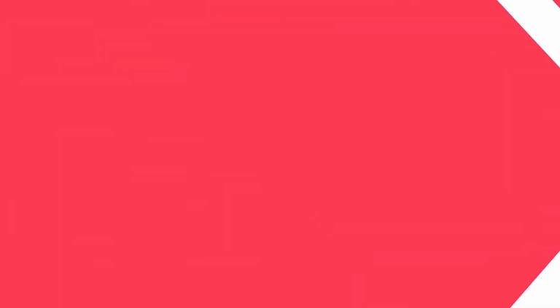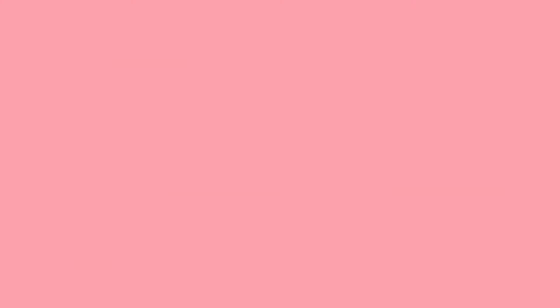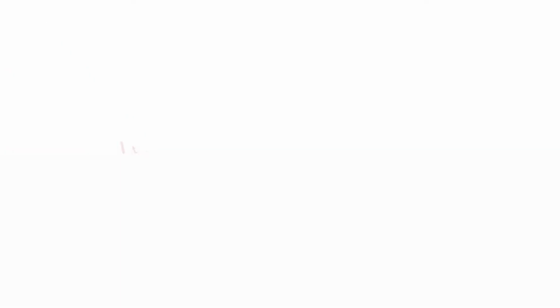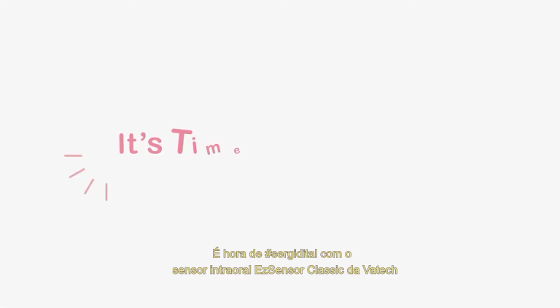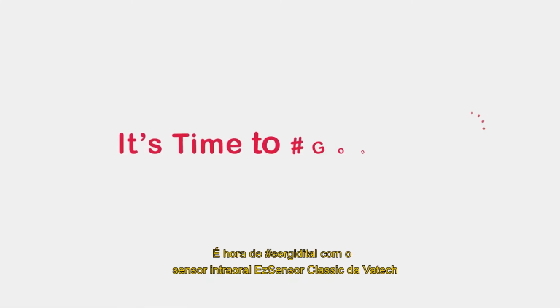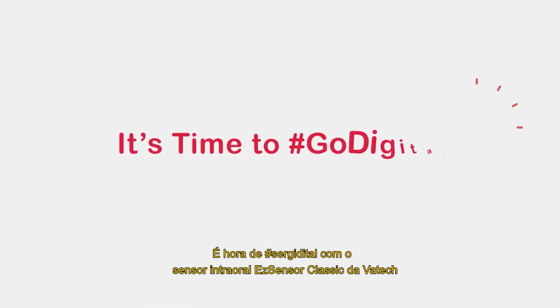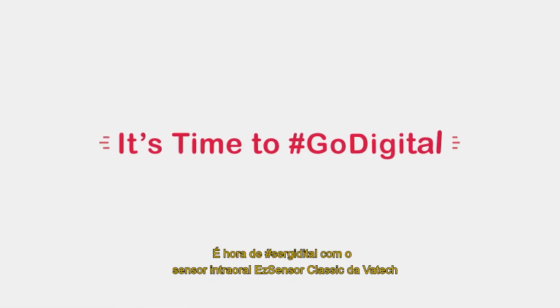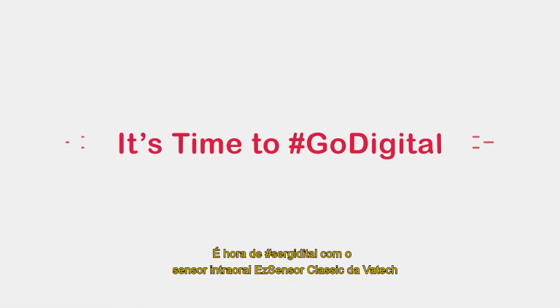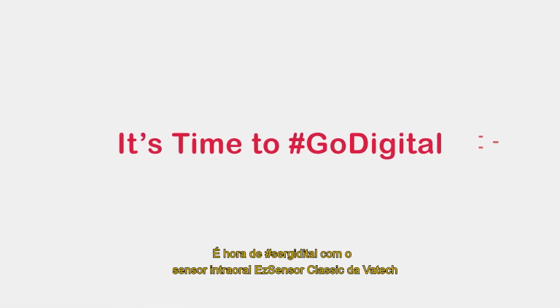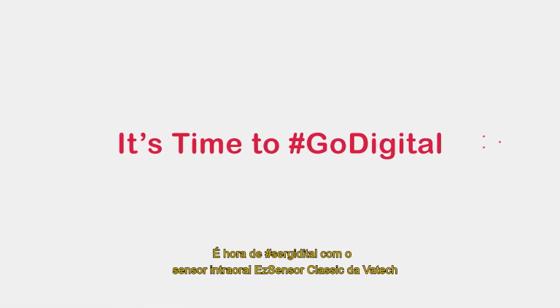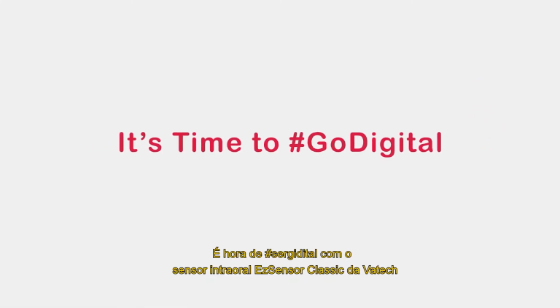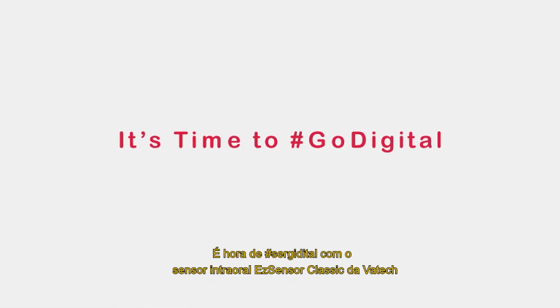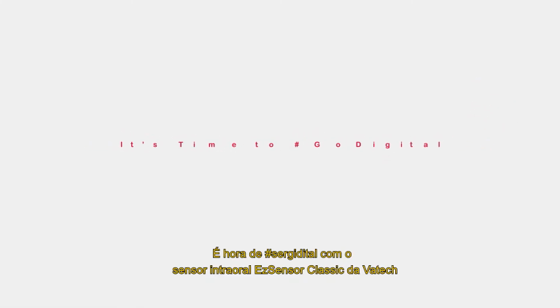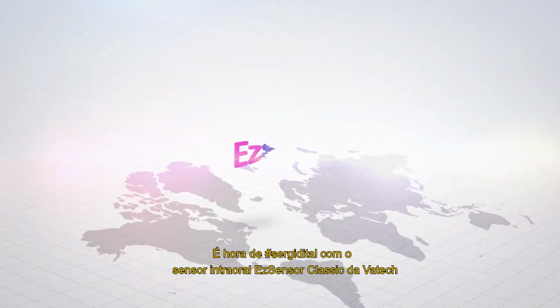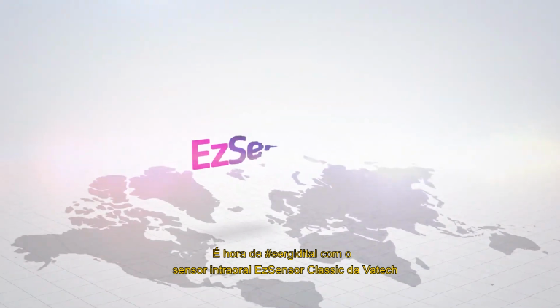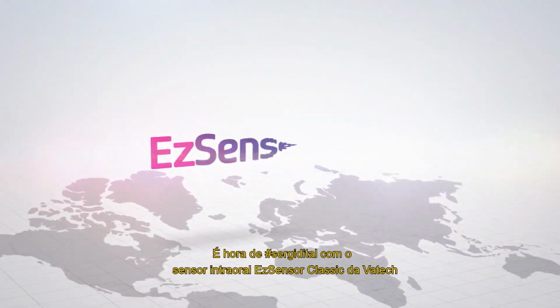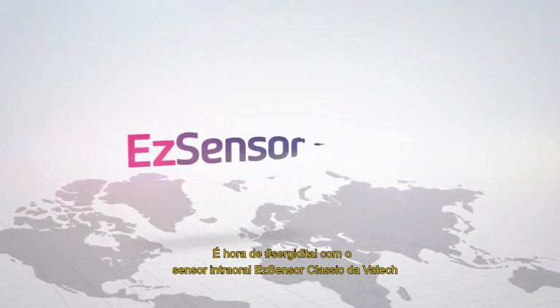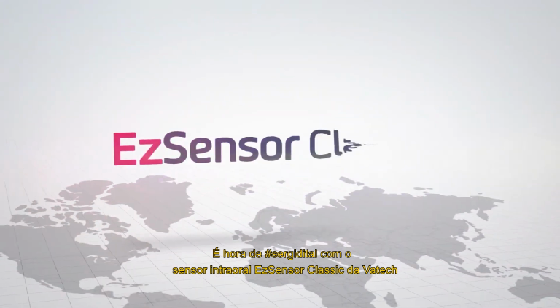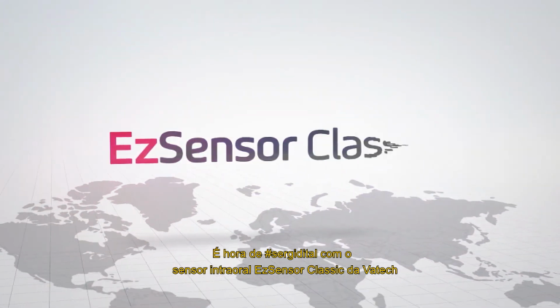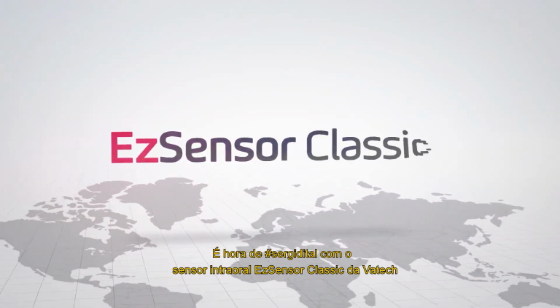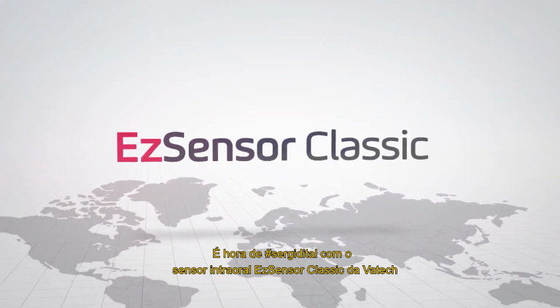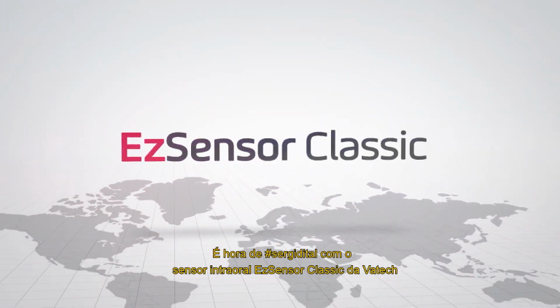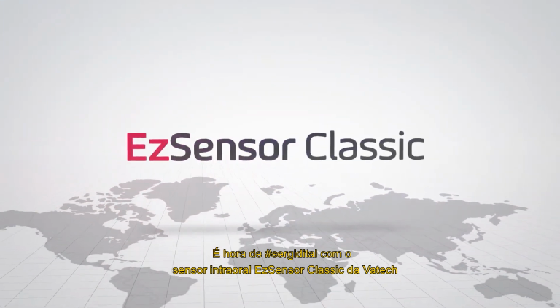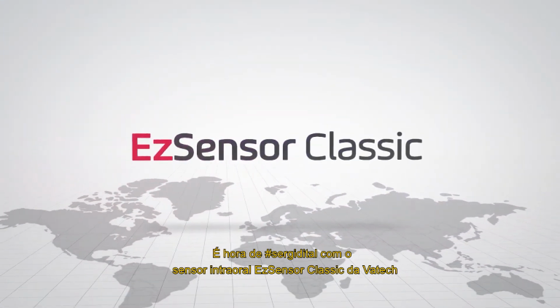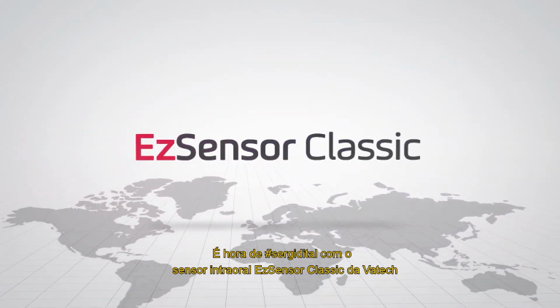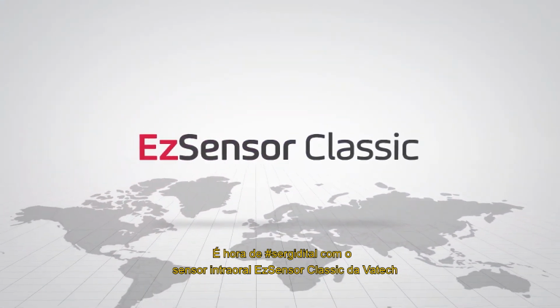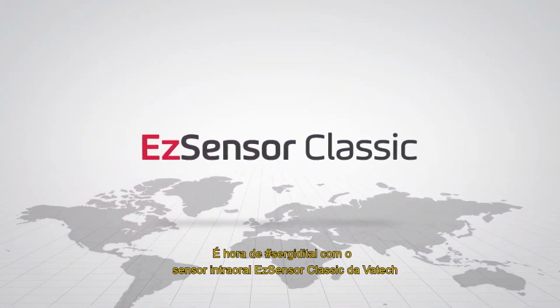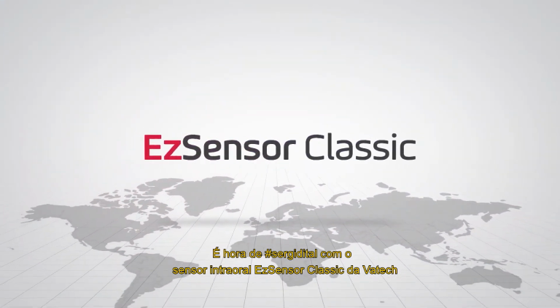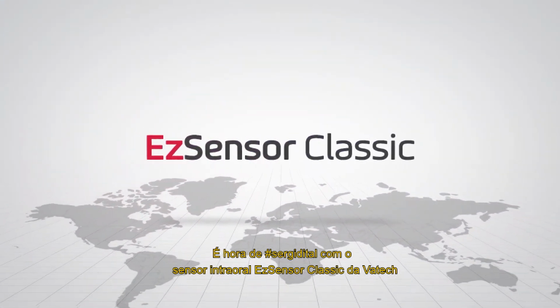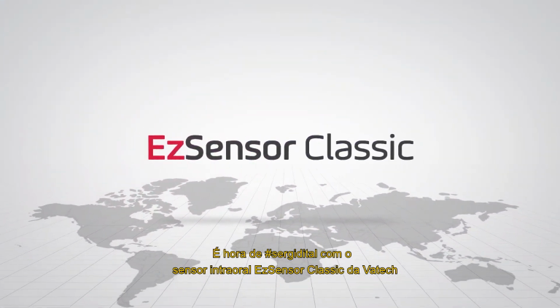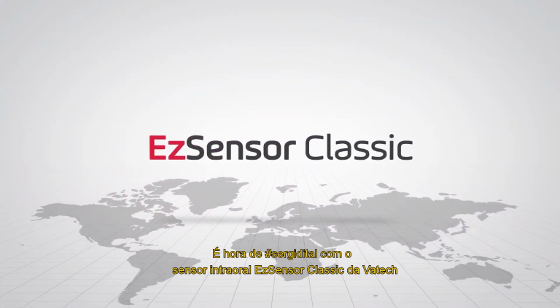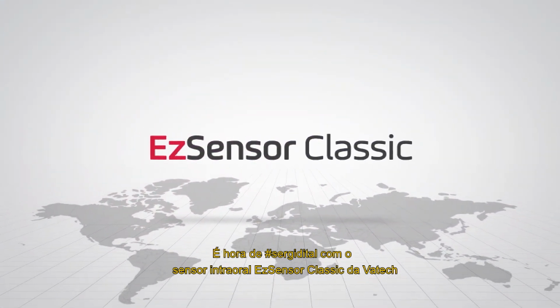It's time to go digital with Vartek EZ Sensor Classic intraoral sensor.